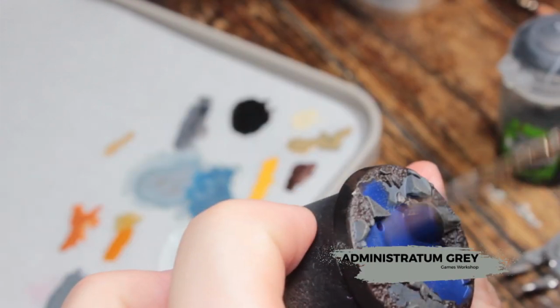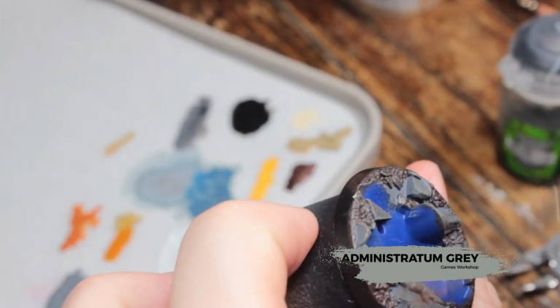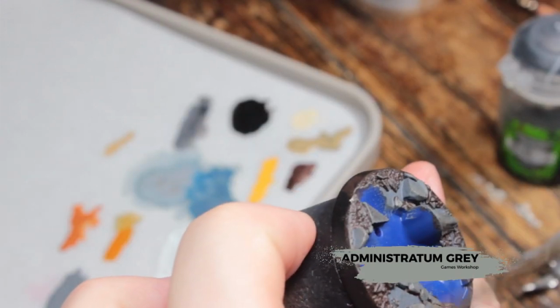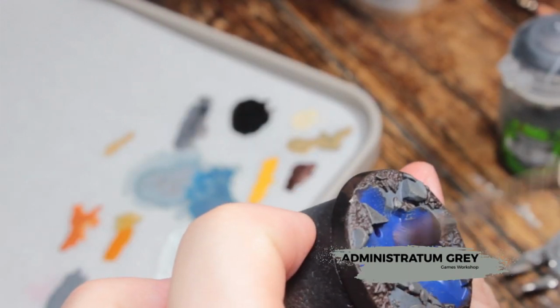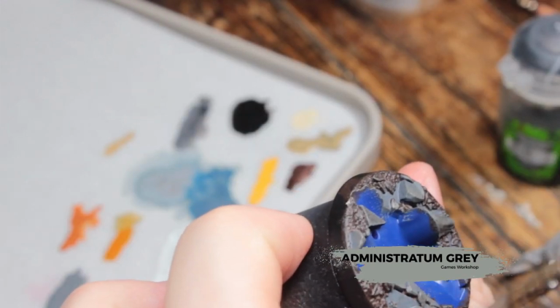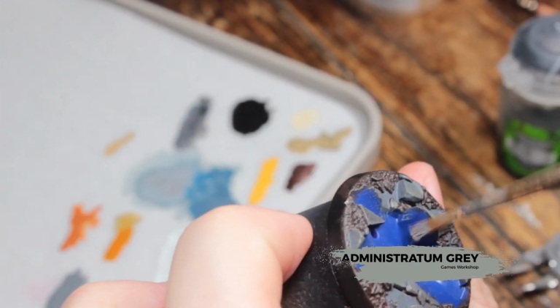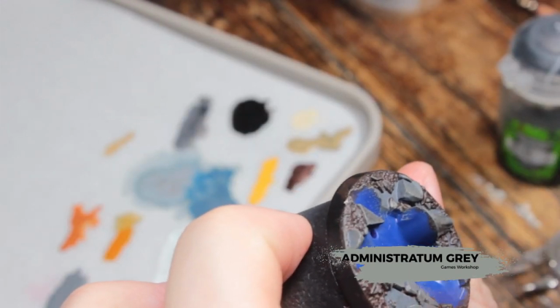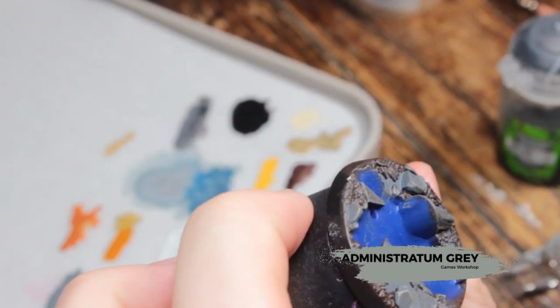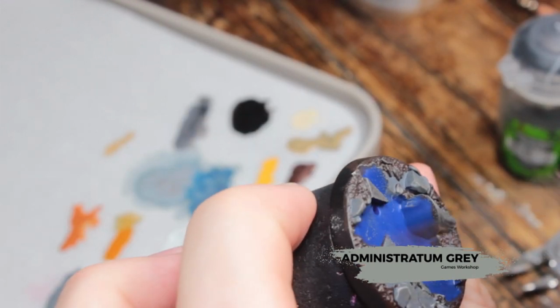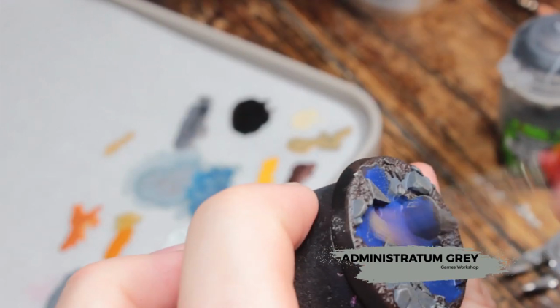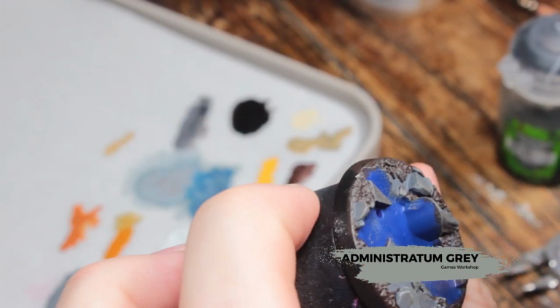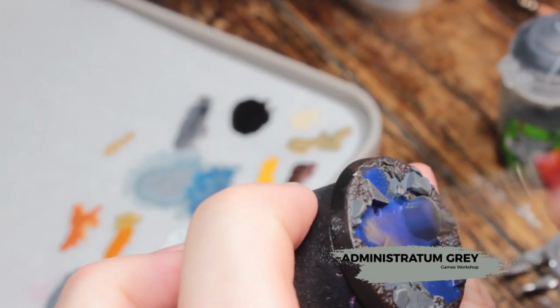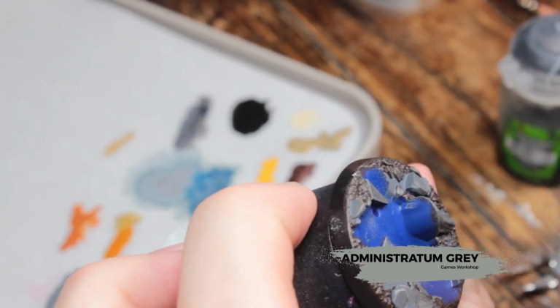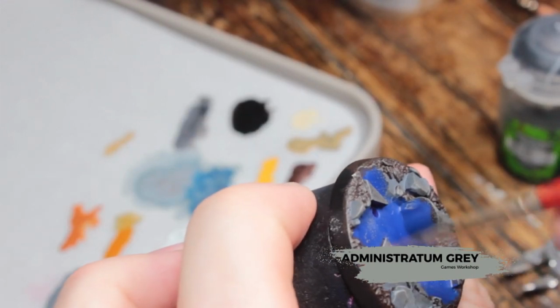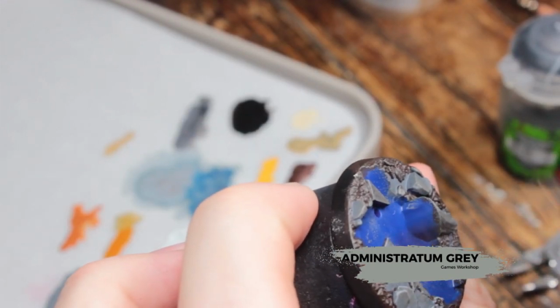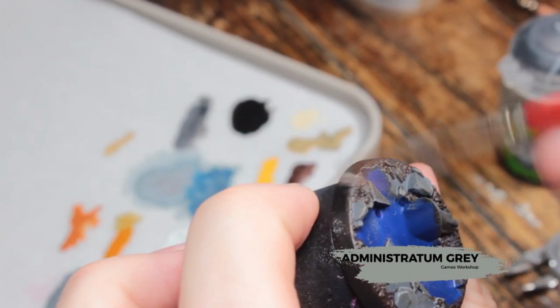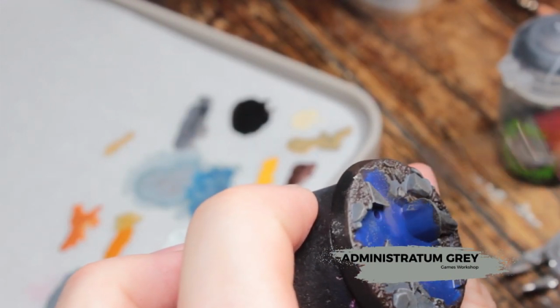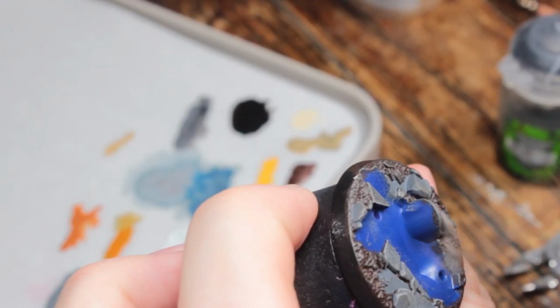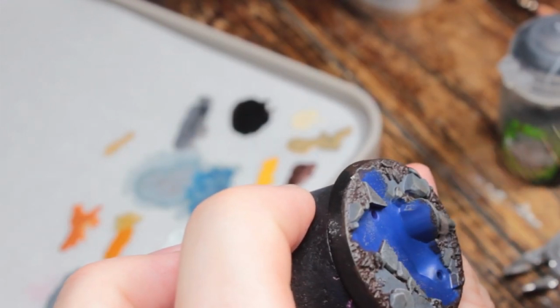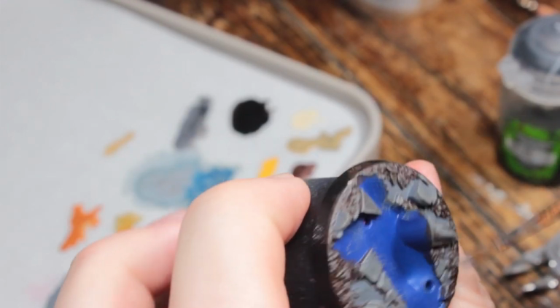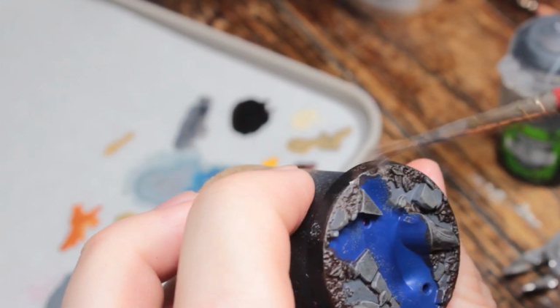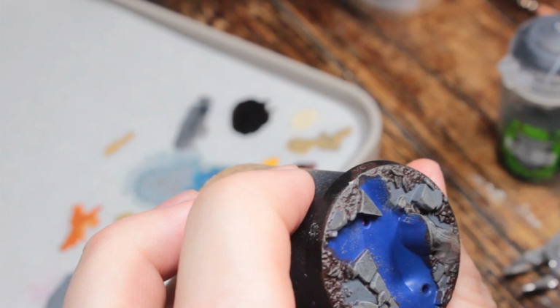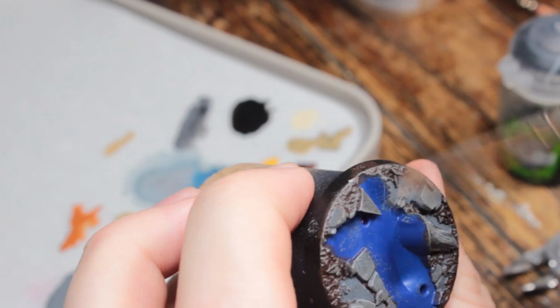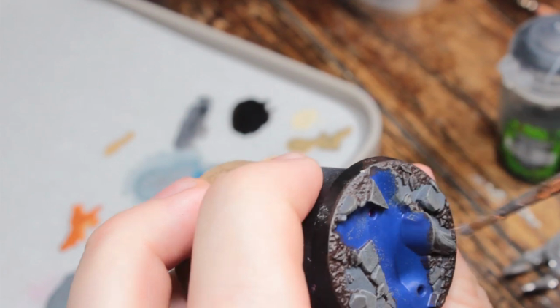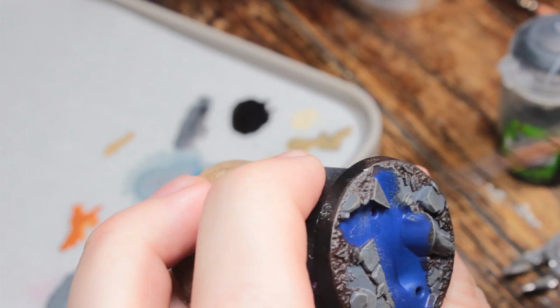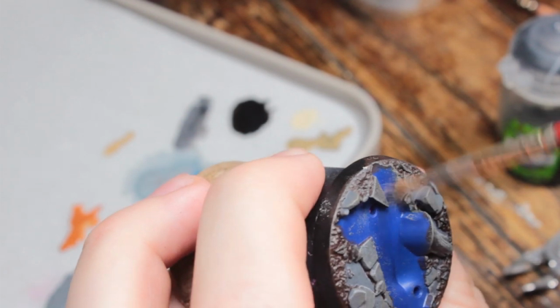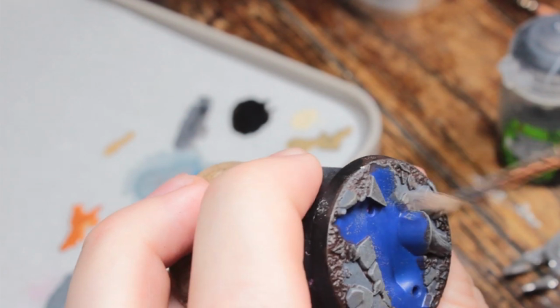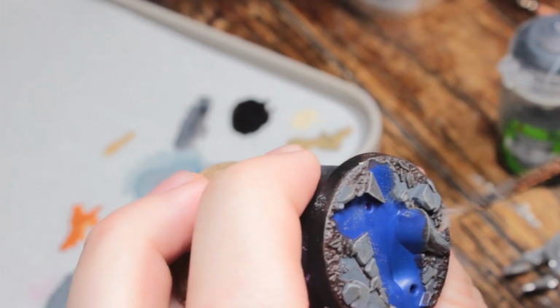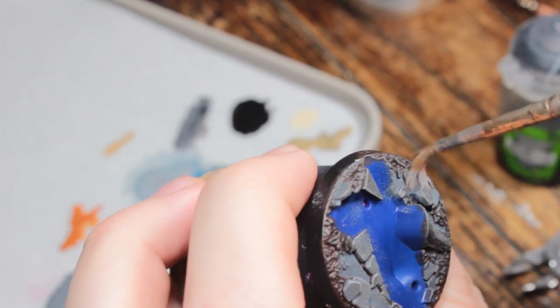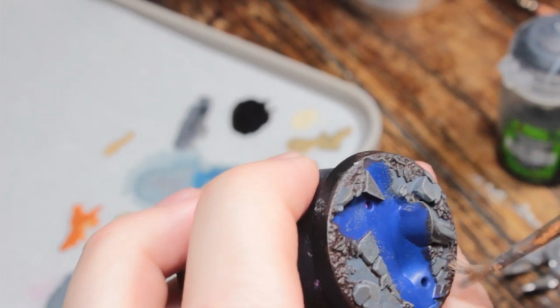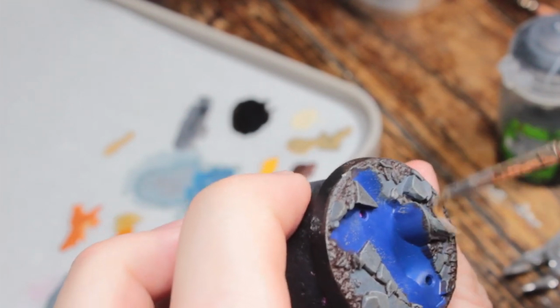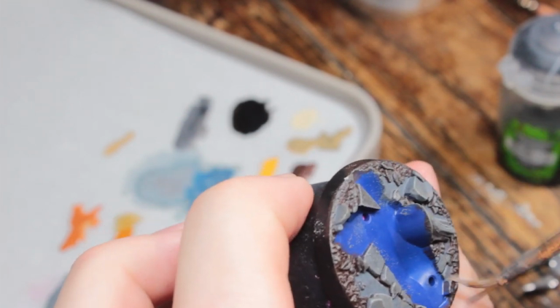Once that's all done, we're going to take some Administratum Grey and we're going to dry brush that all over the rocks and the tree trunks.